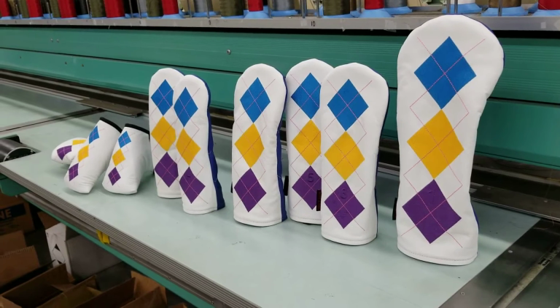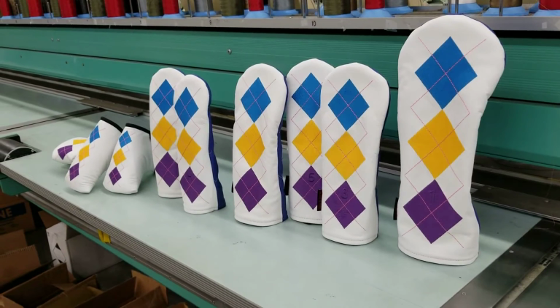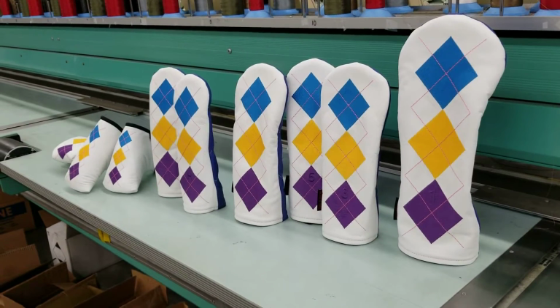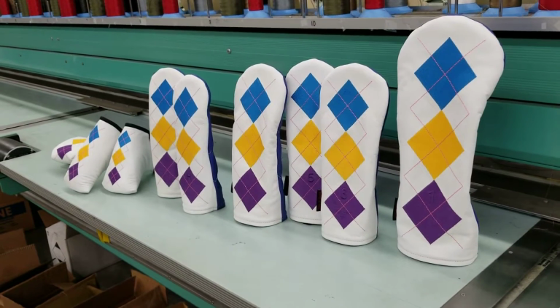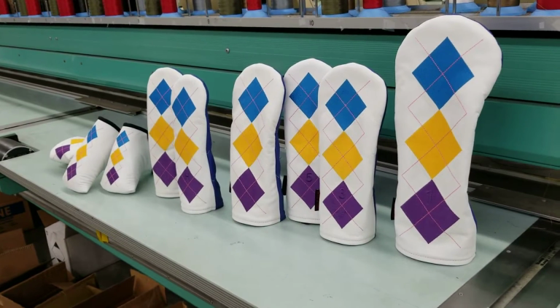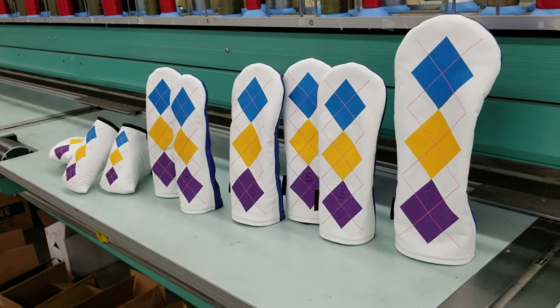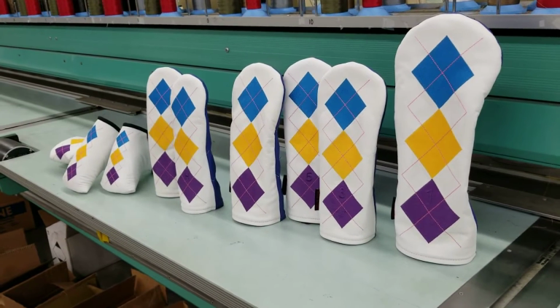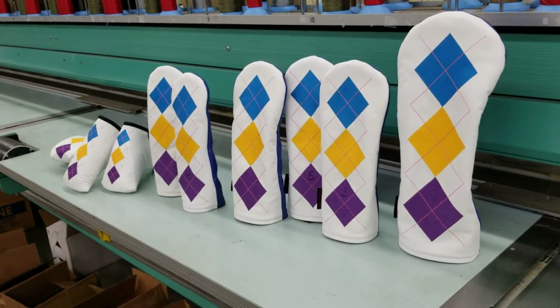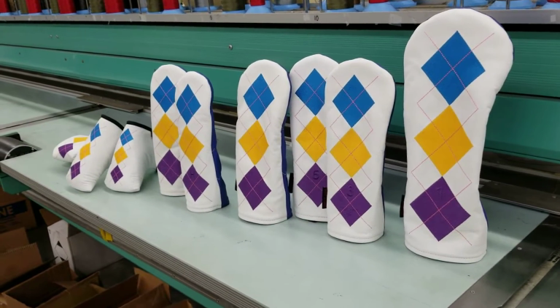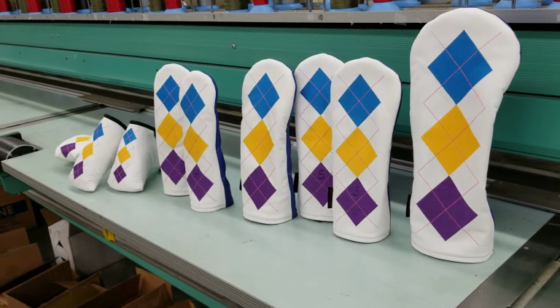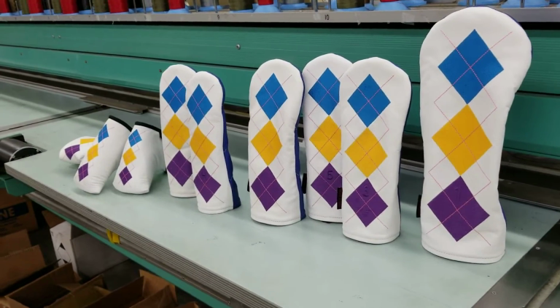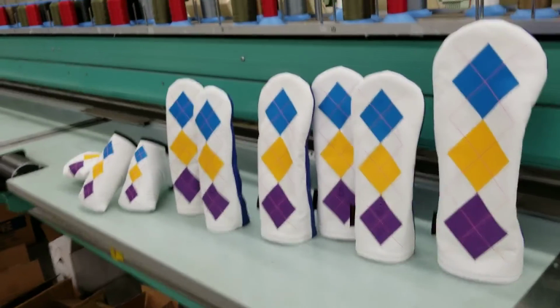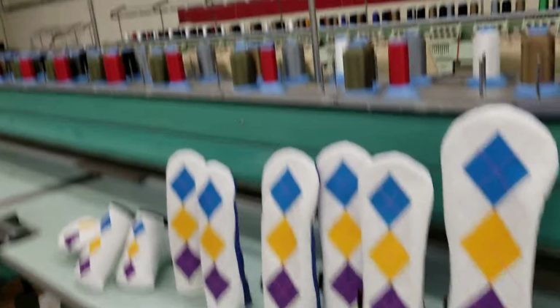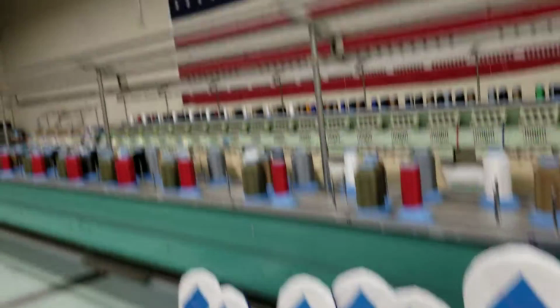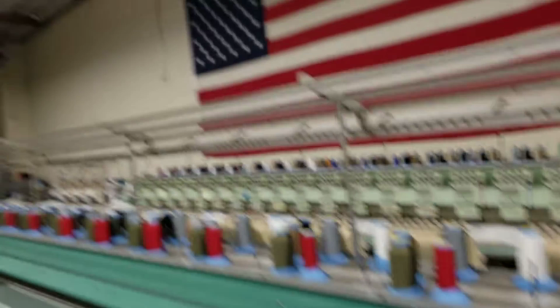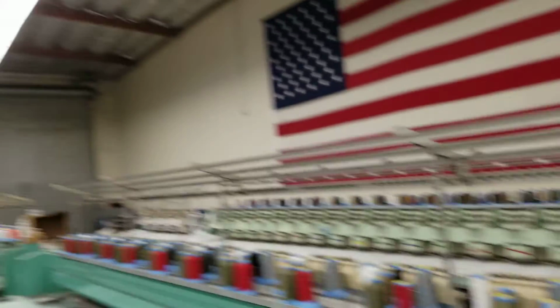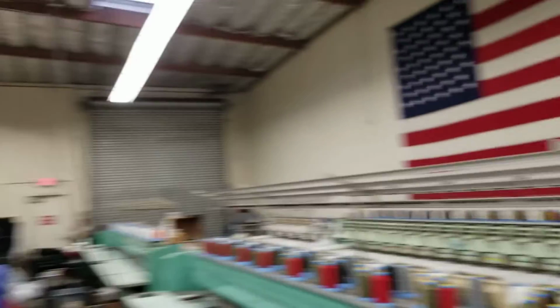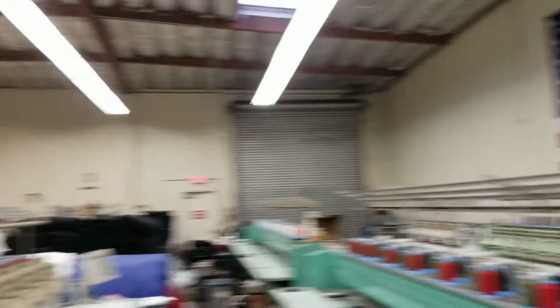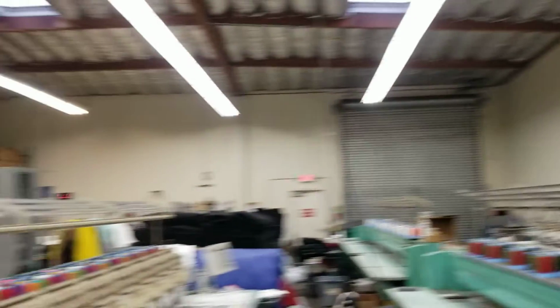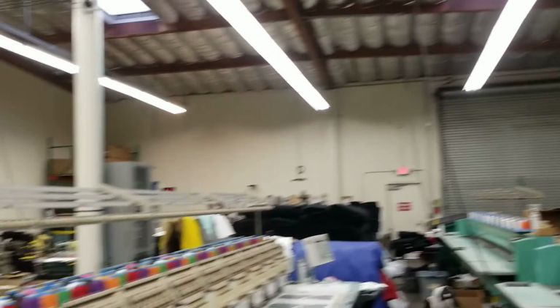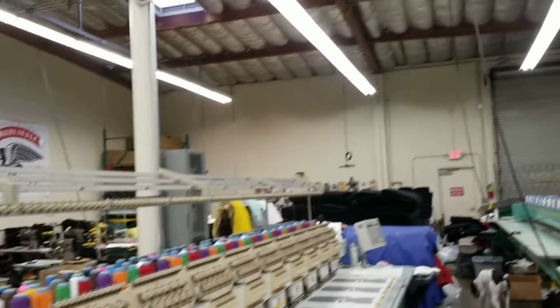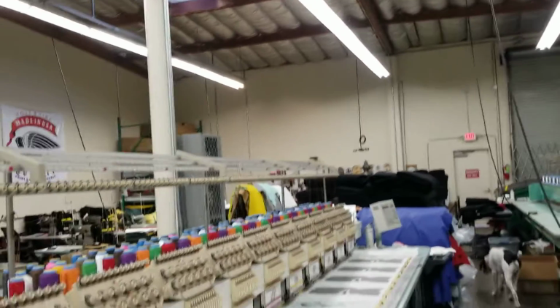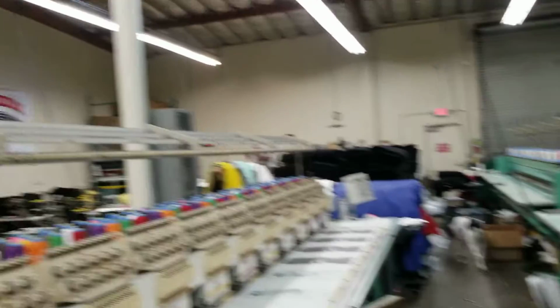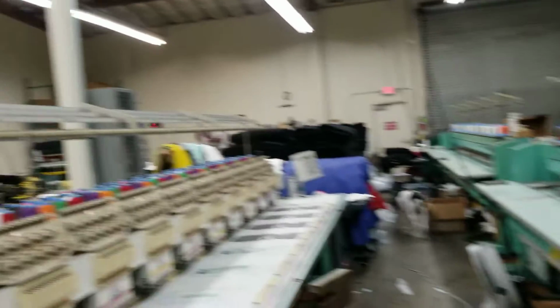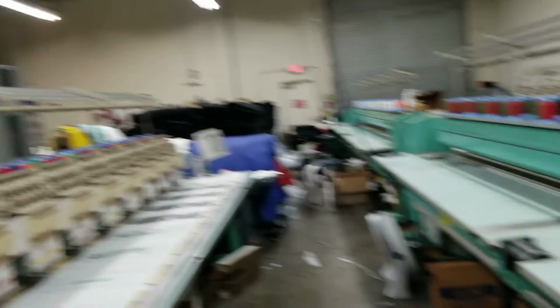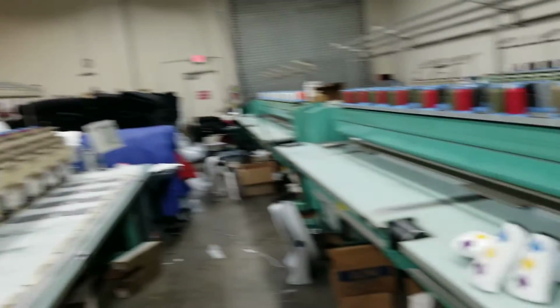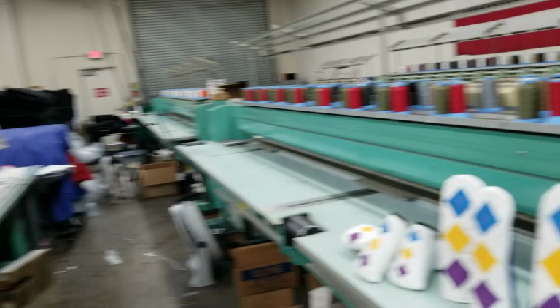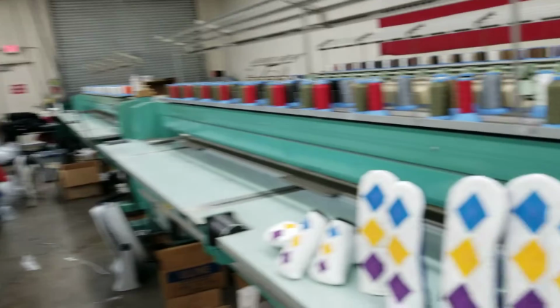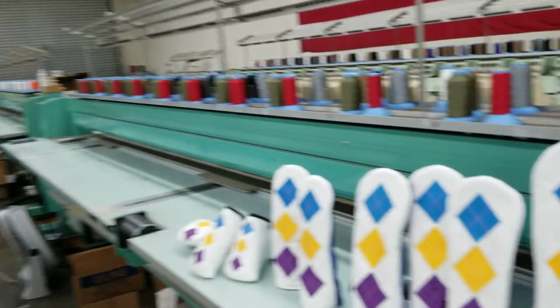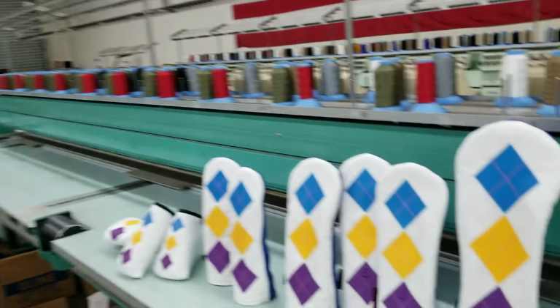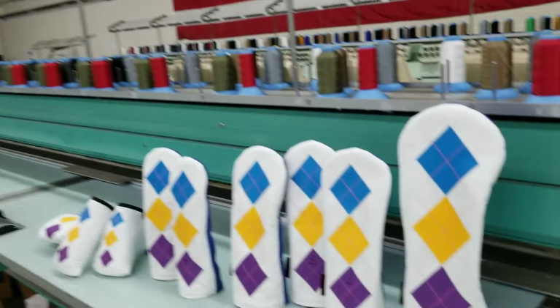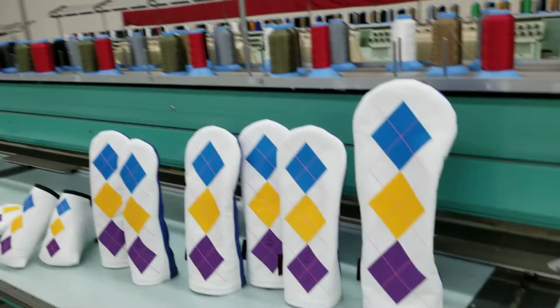Hi everyone, Mike with Rose and Fire here in our shop where we make all of our head covers.